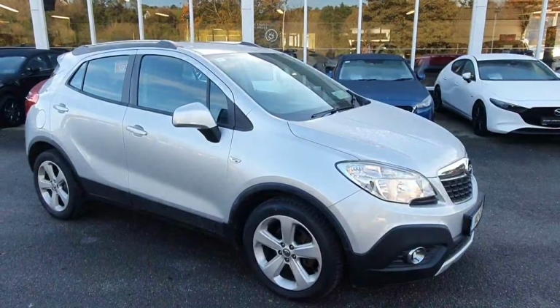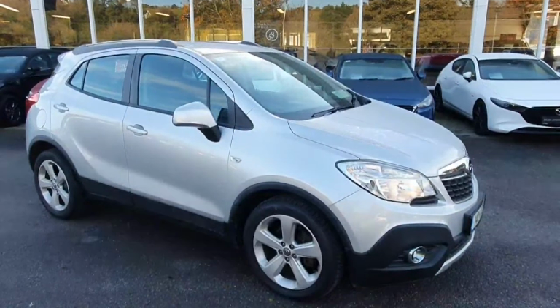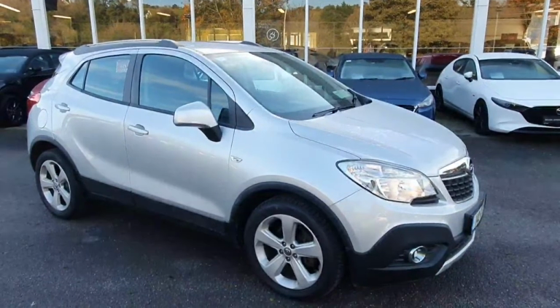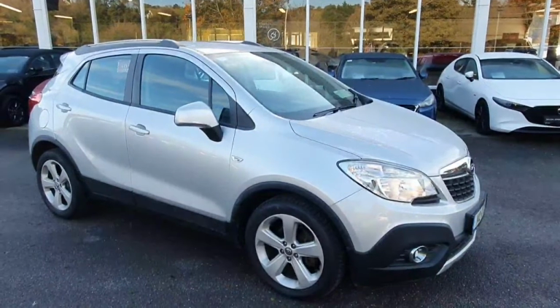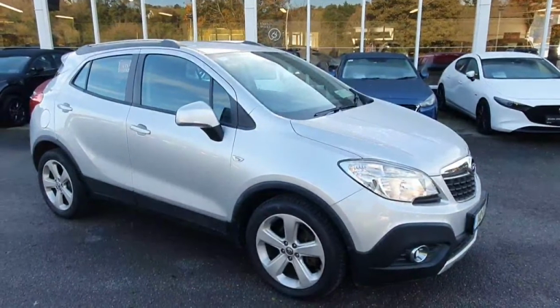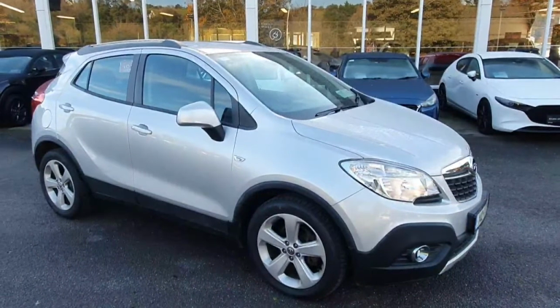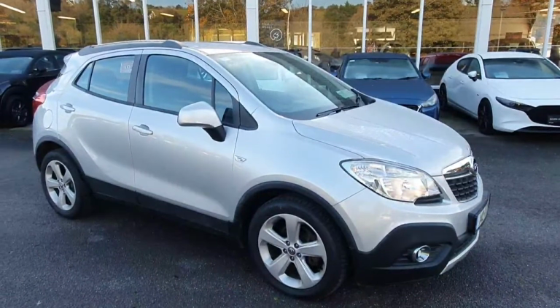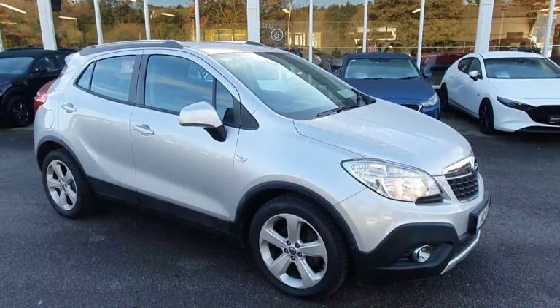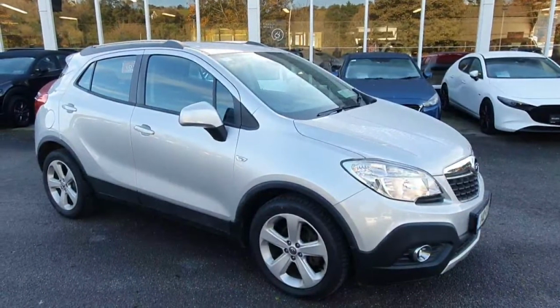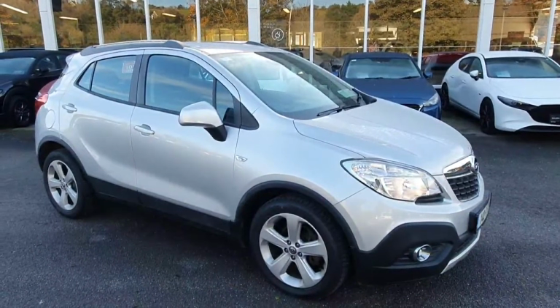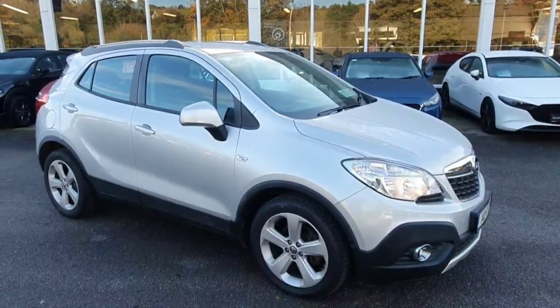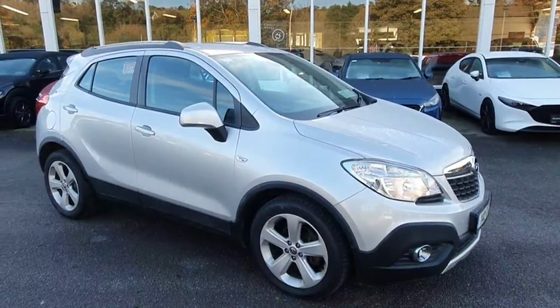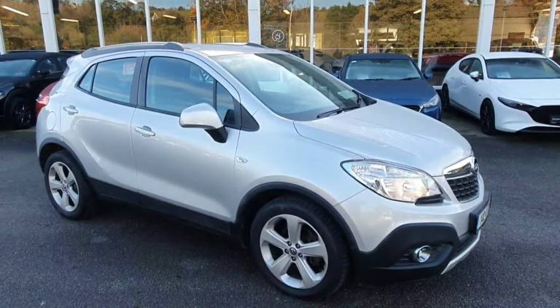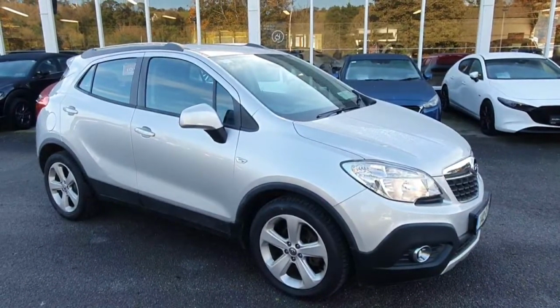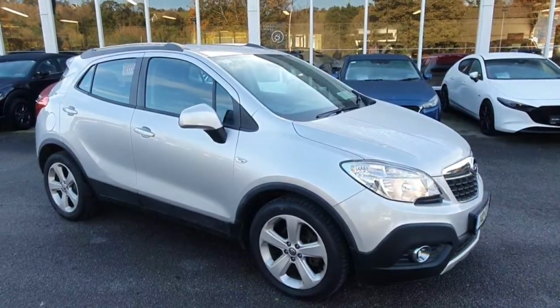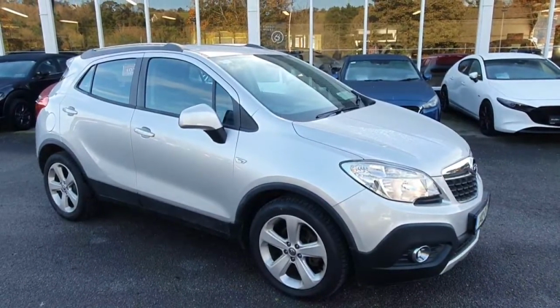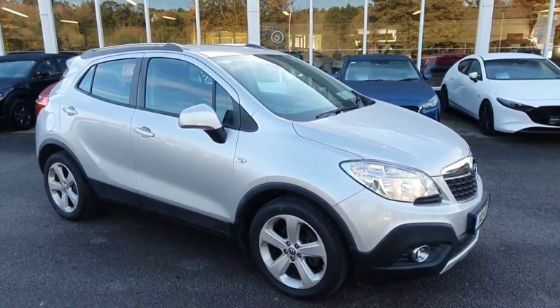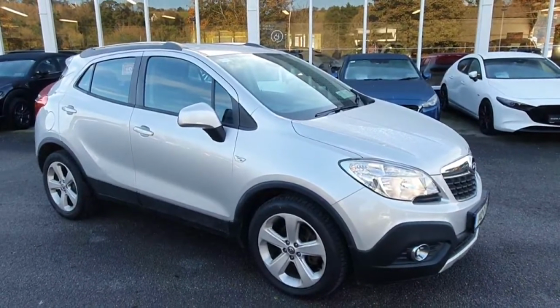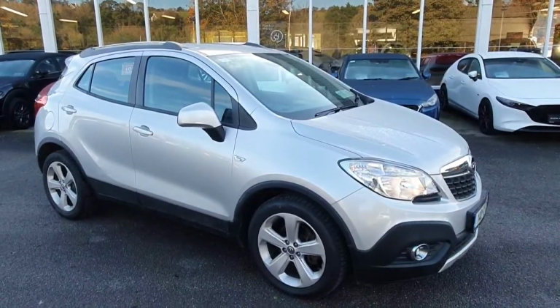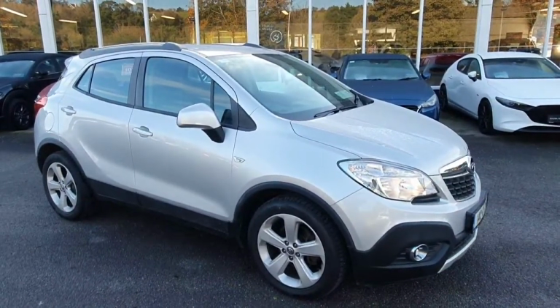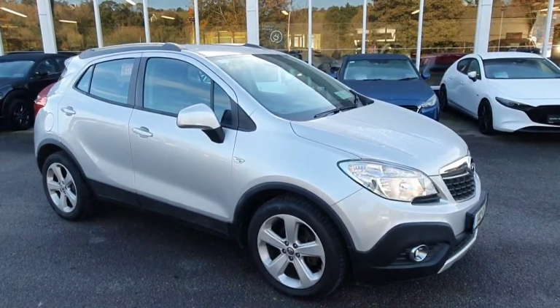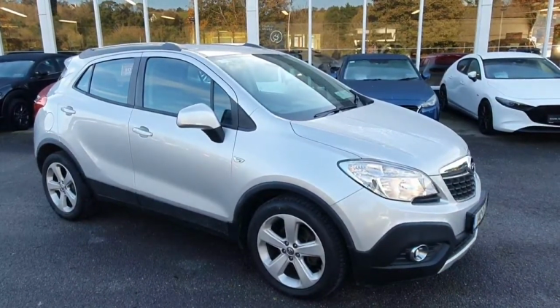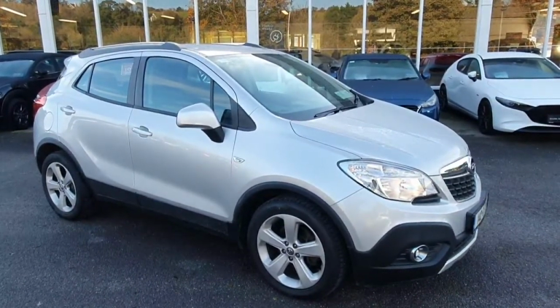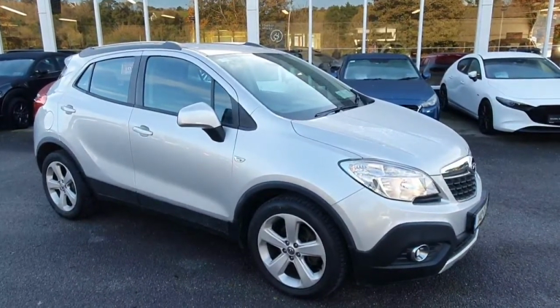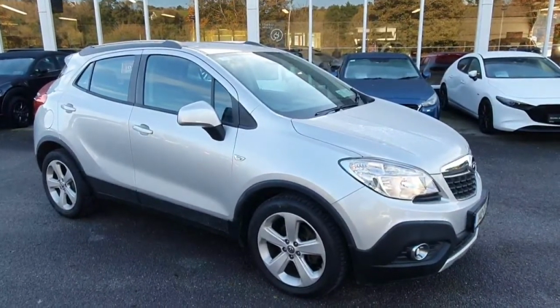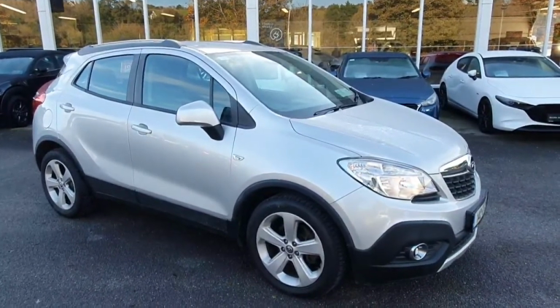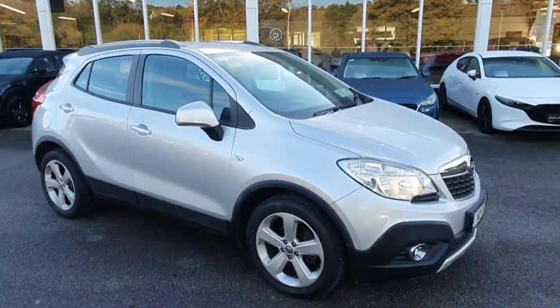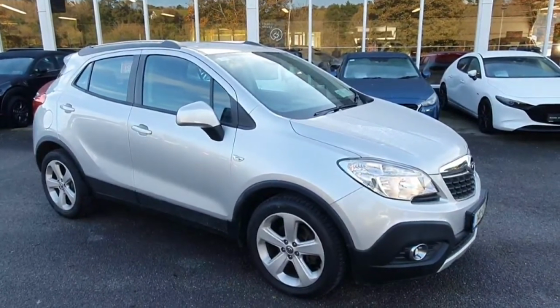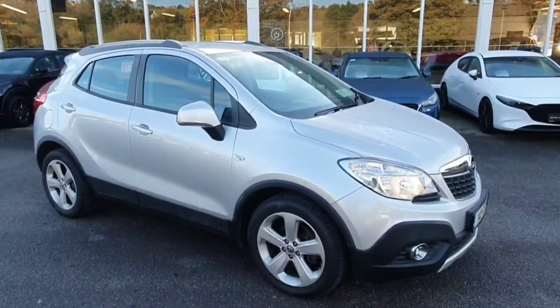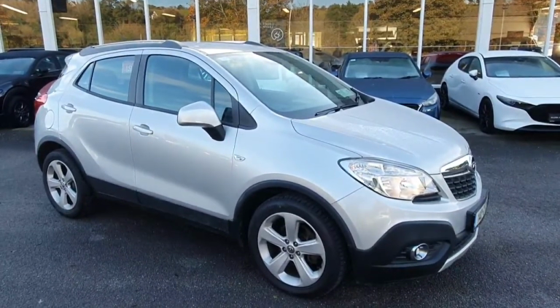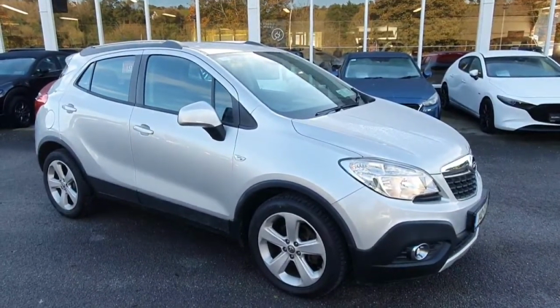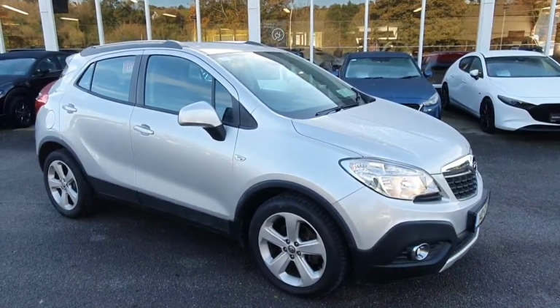This Opel Mokka is available here at Kevin O'Leary's in Bandon, with low-rate finance and zero deposit finance options.